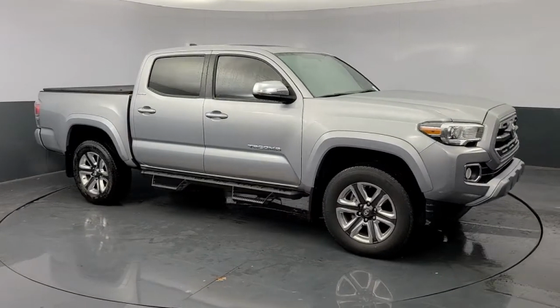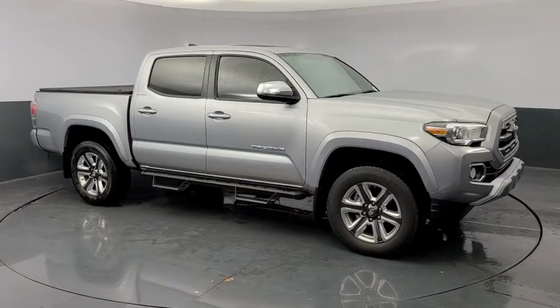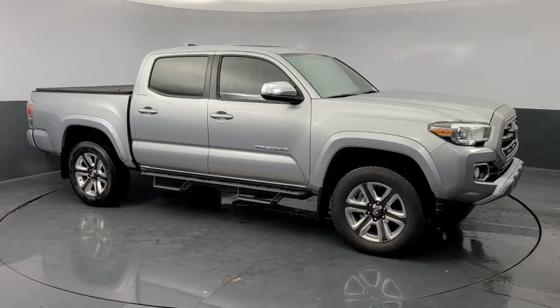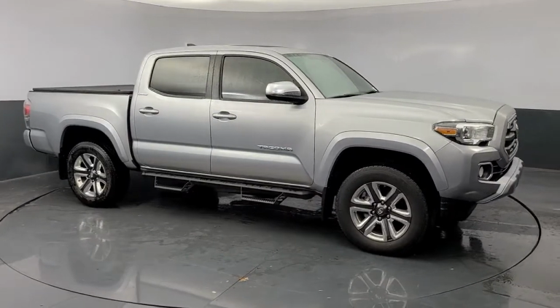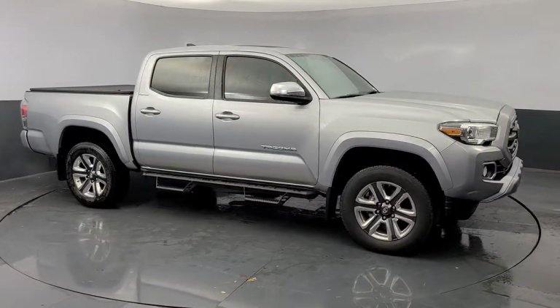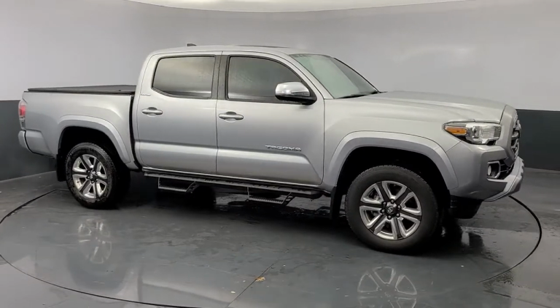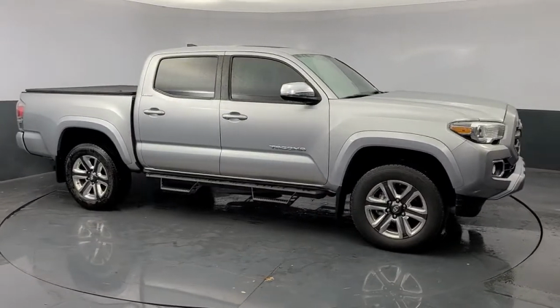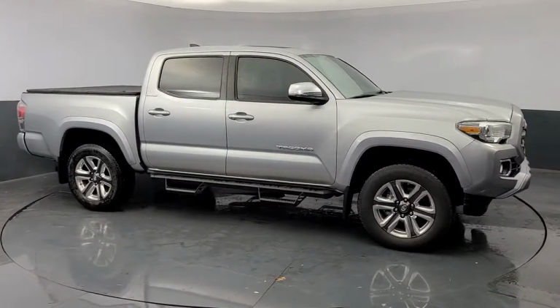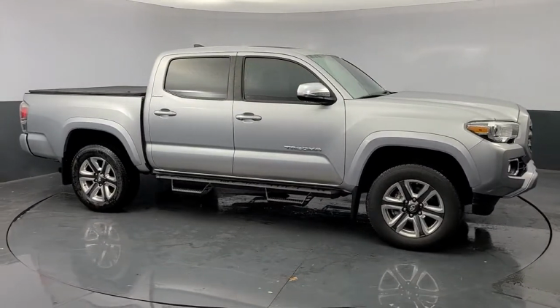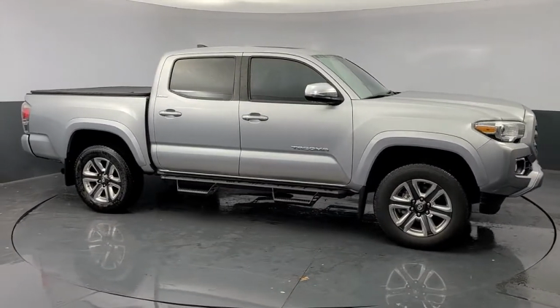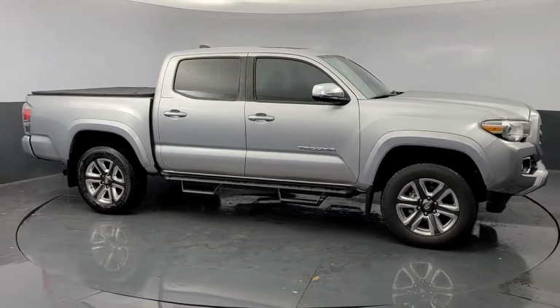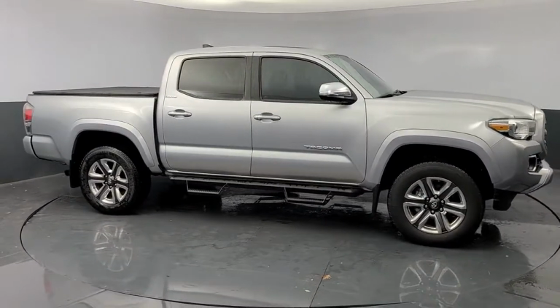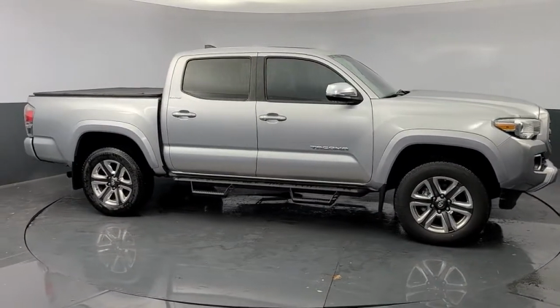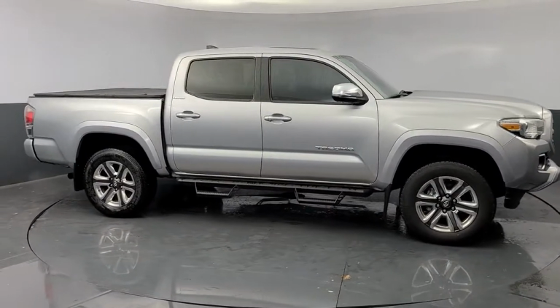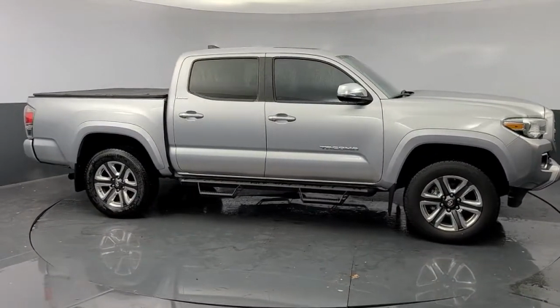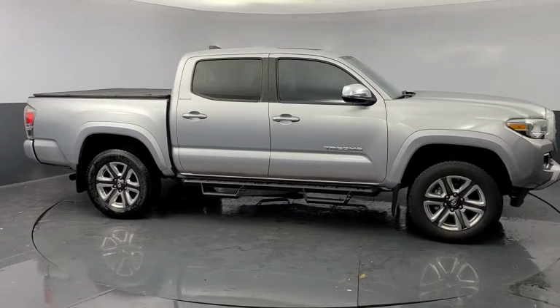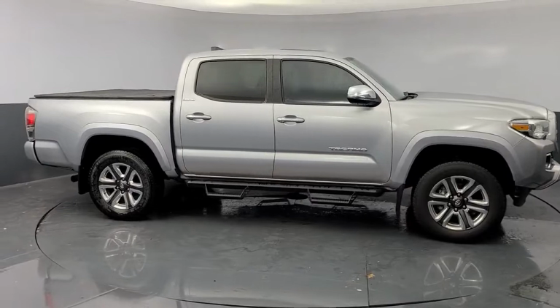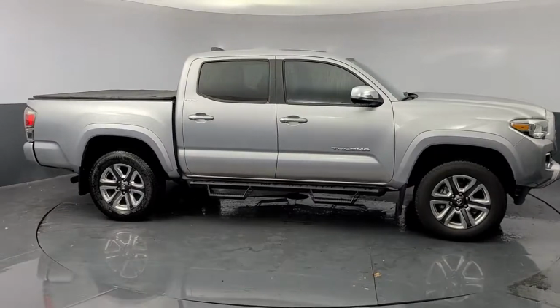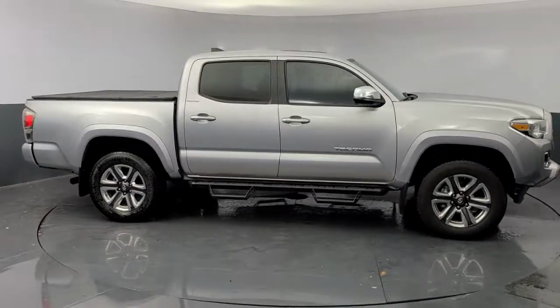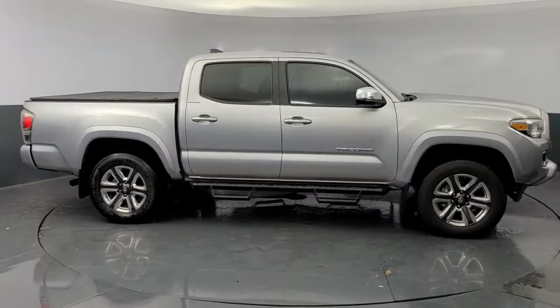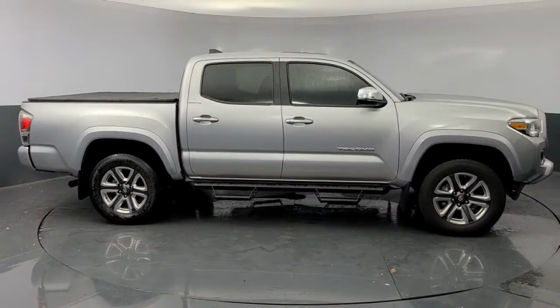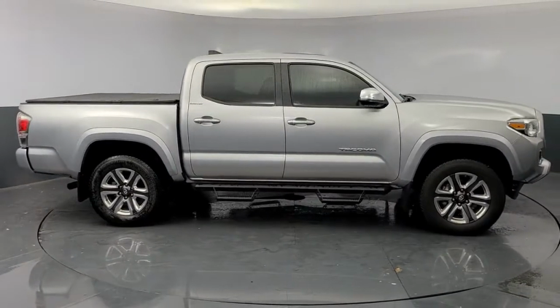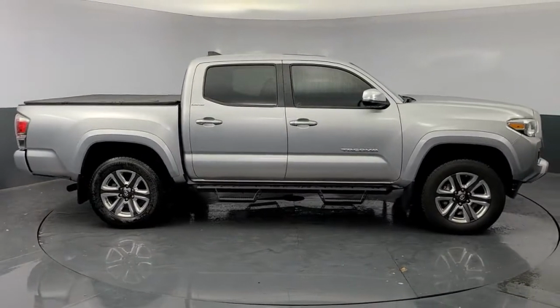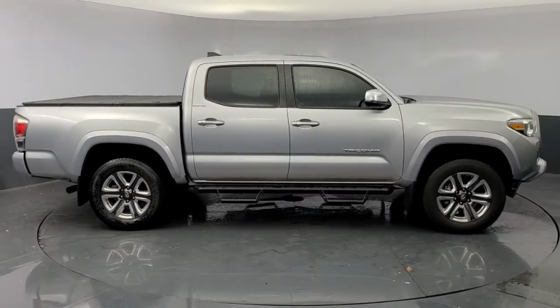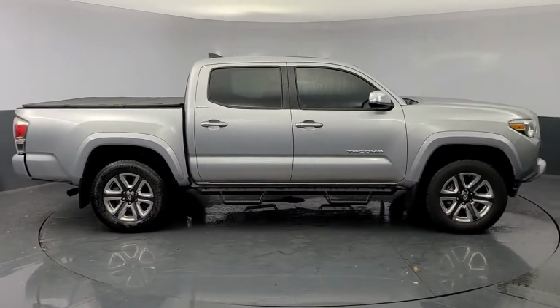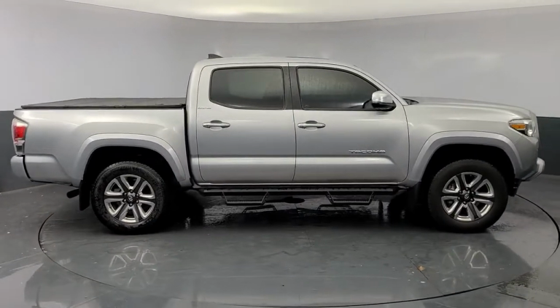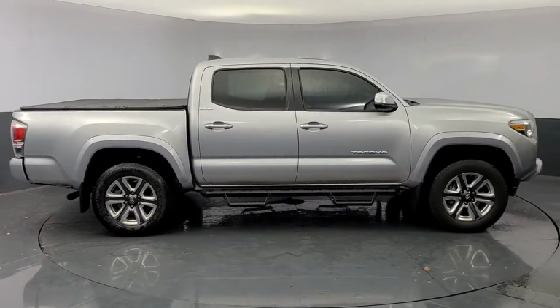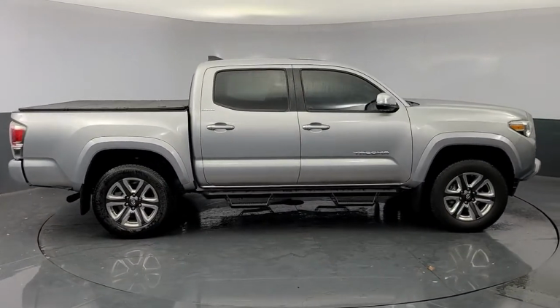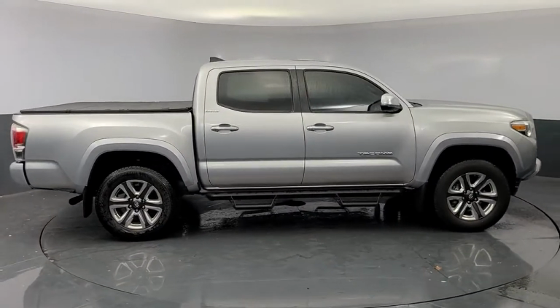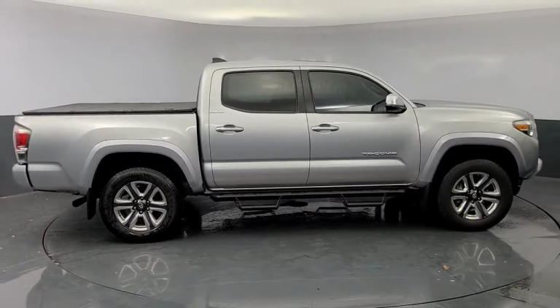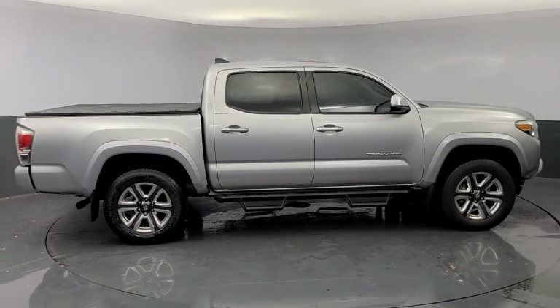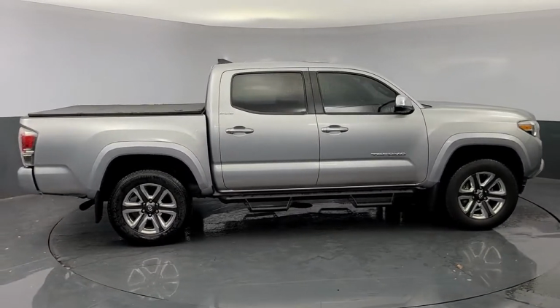With a reputation for ruggedness and a suite of driver assistance features to keep you focused, this mid-size pickup has you covered.